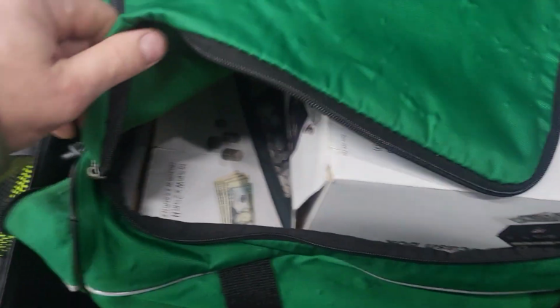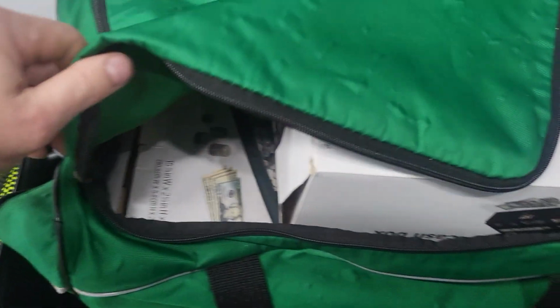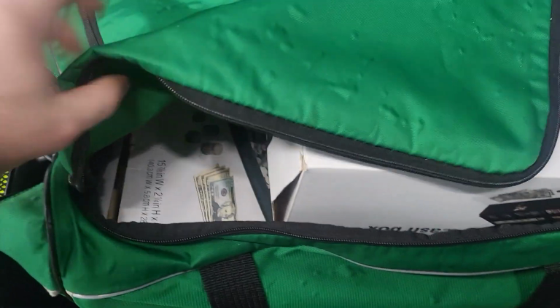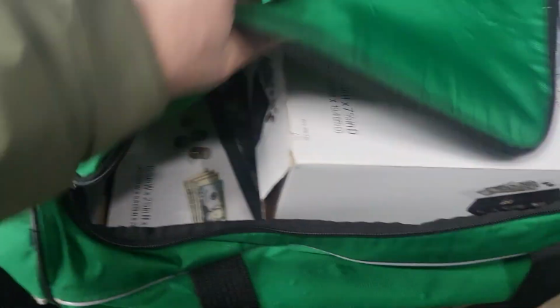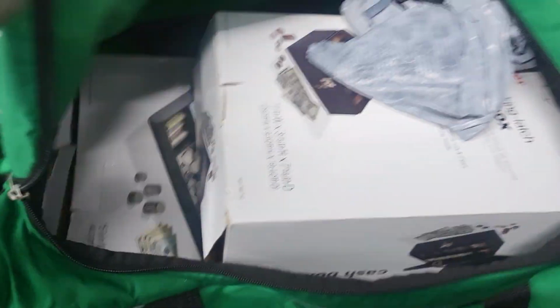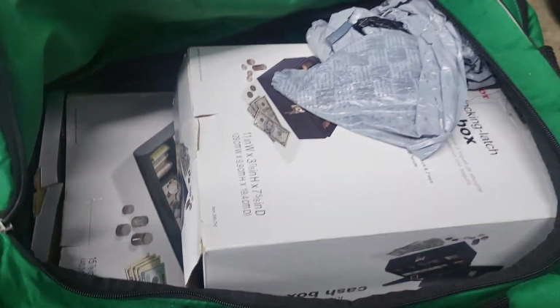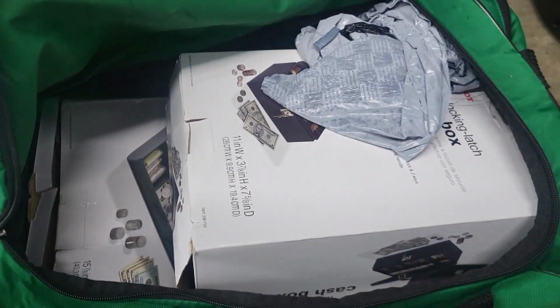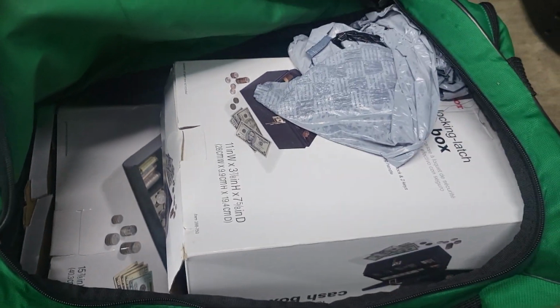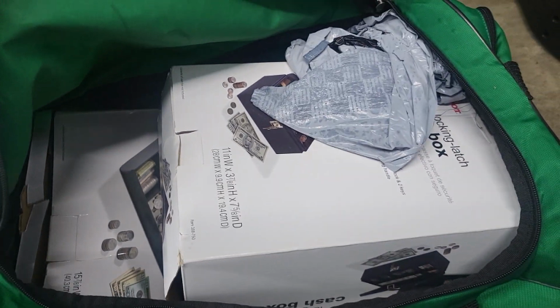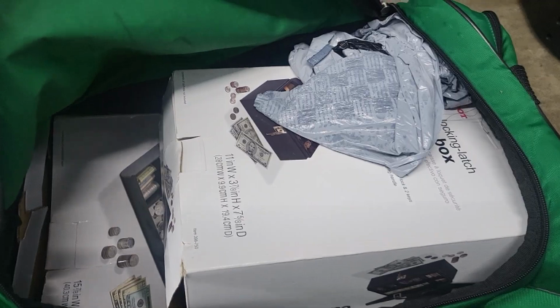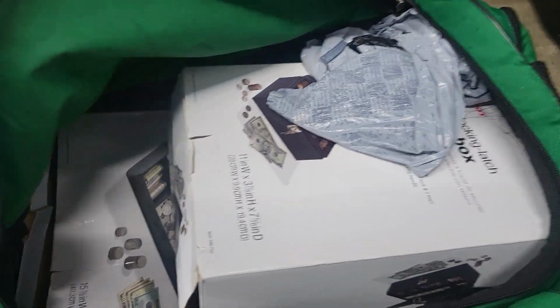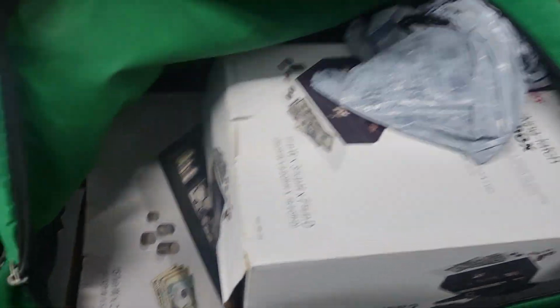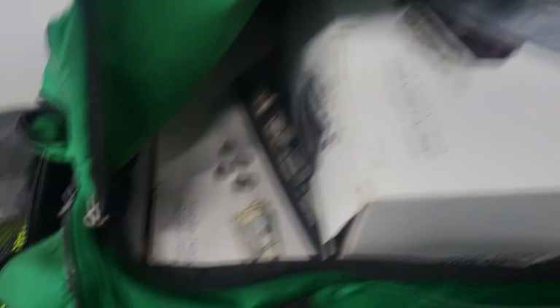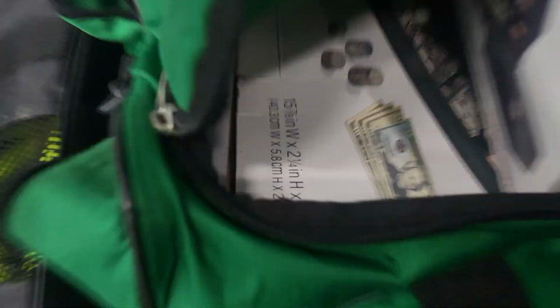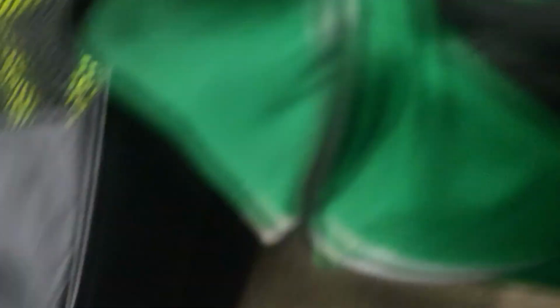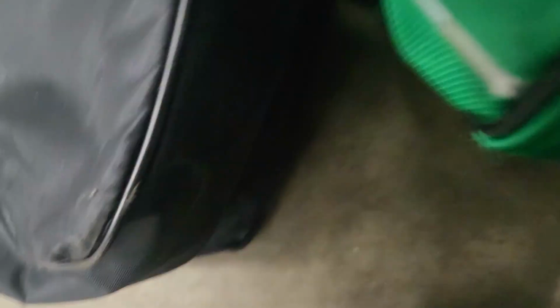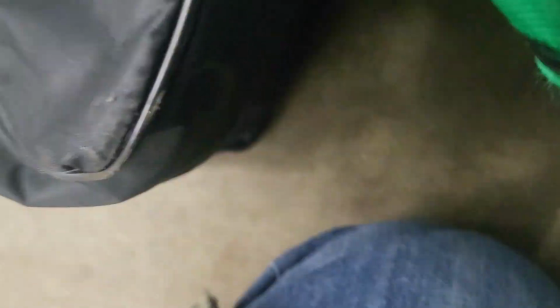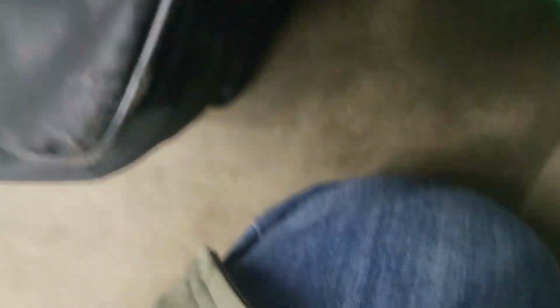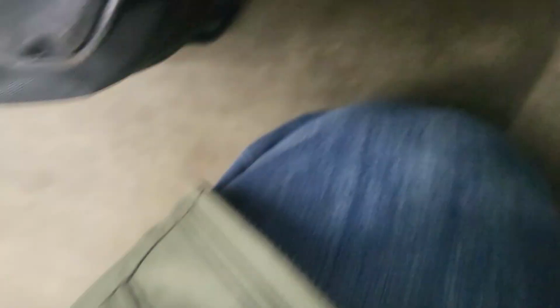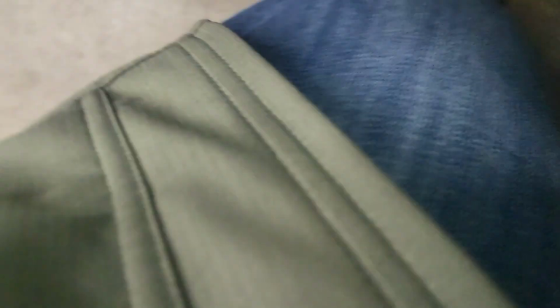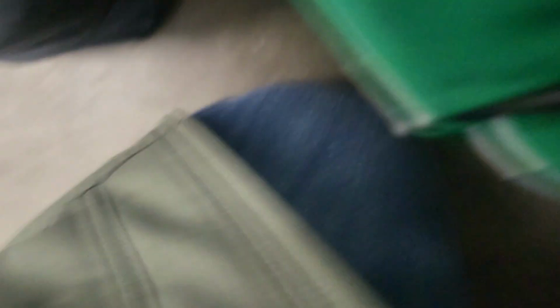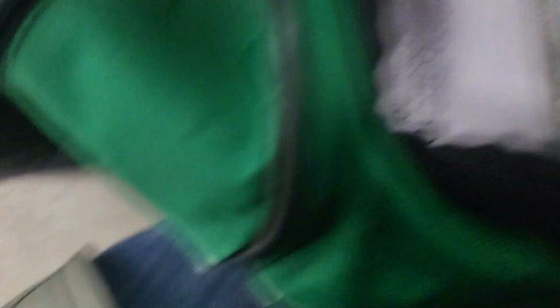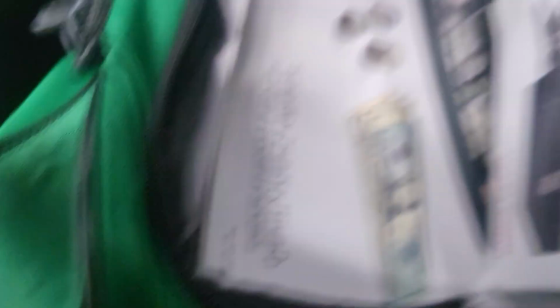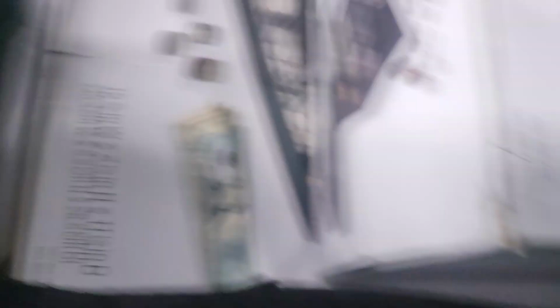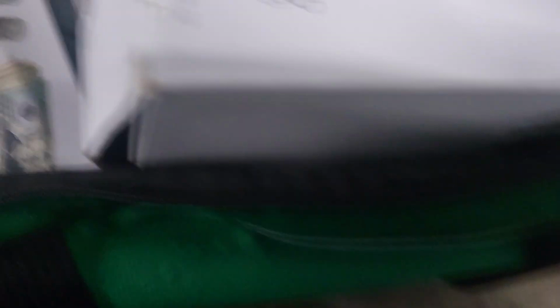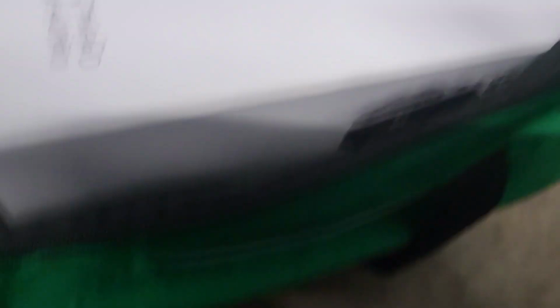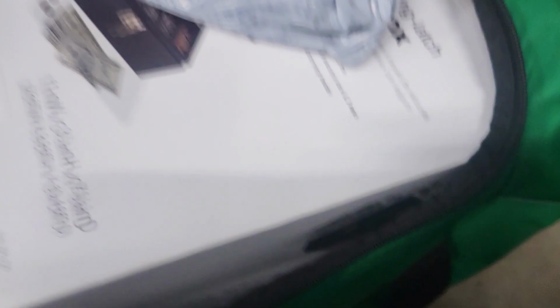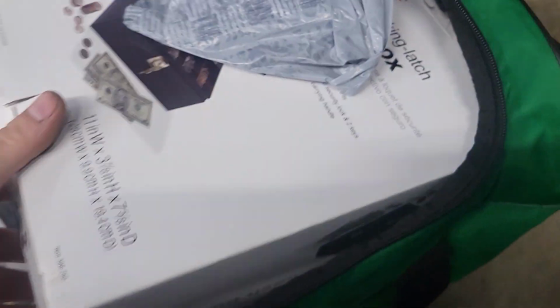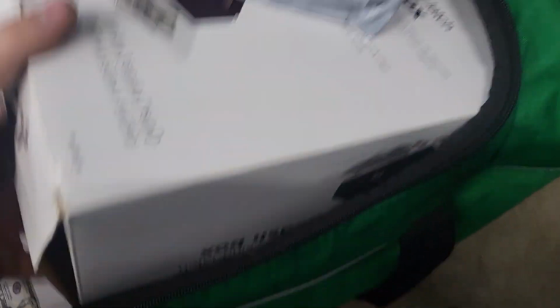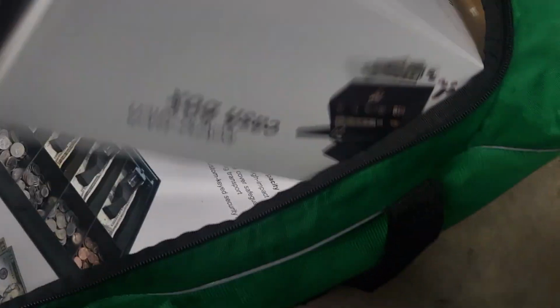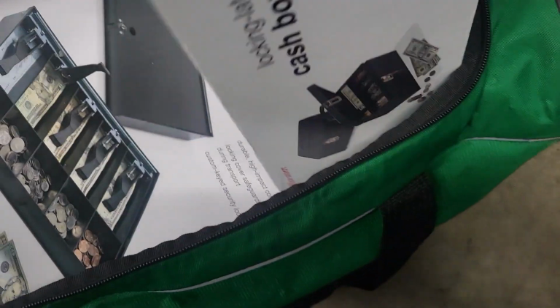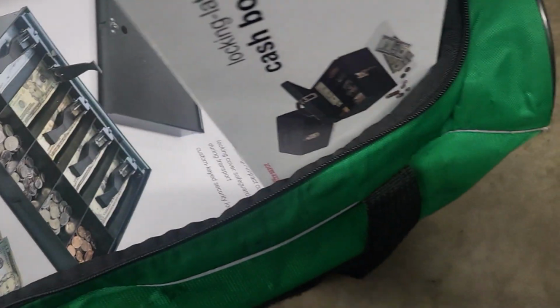Oh — a money counter! And it's a box for that lock box up there.